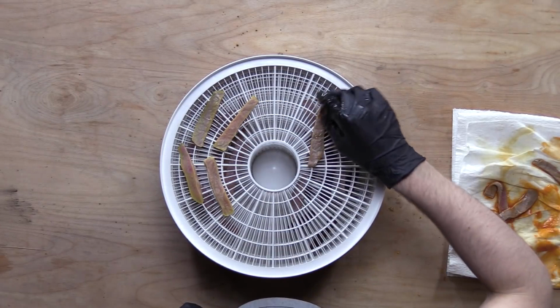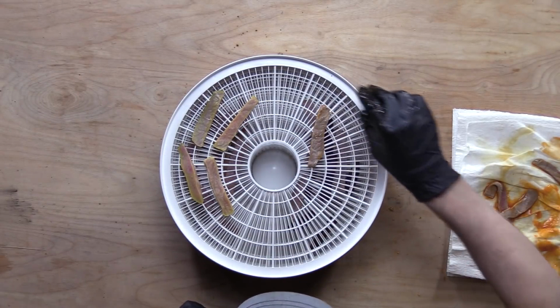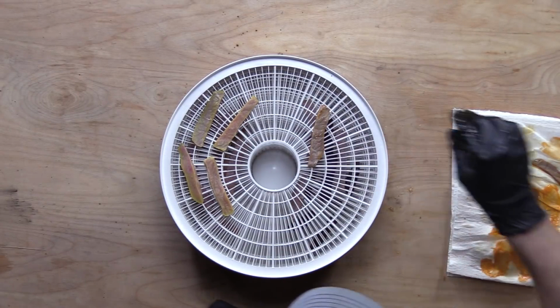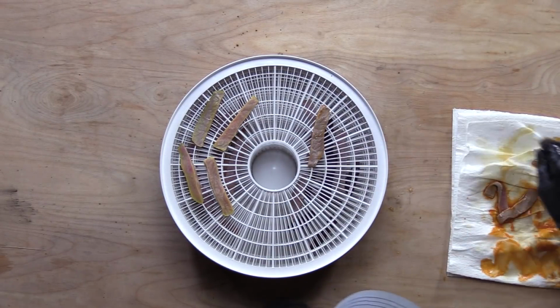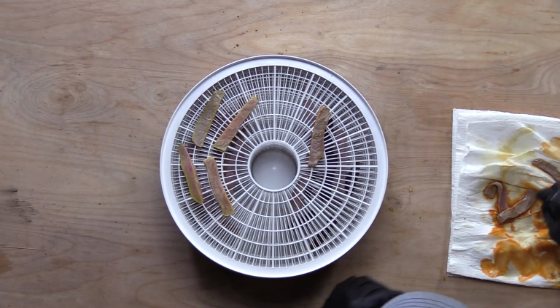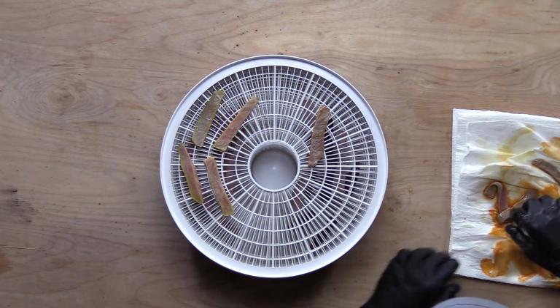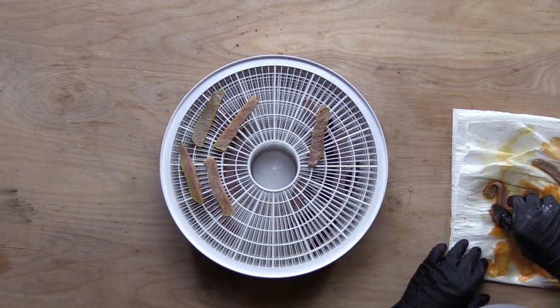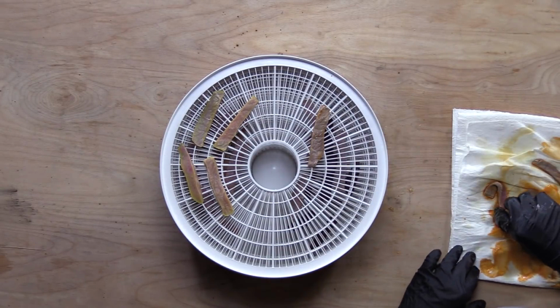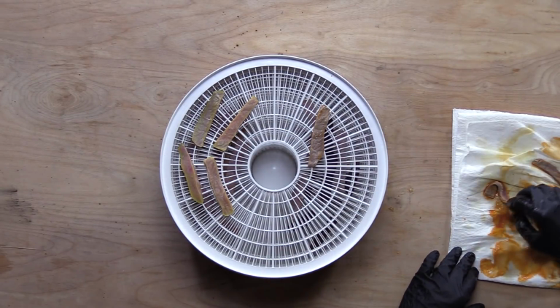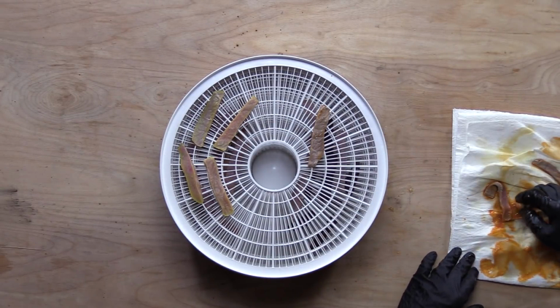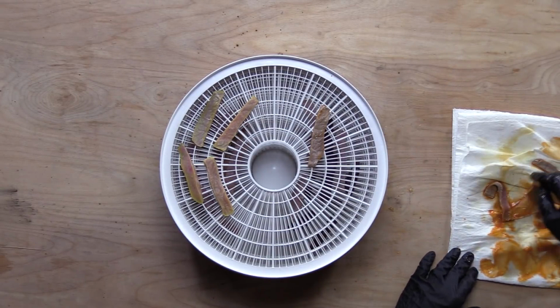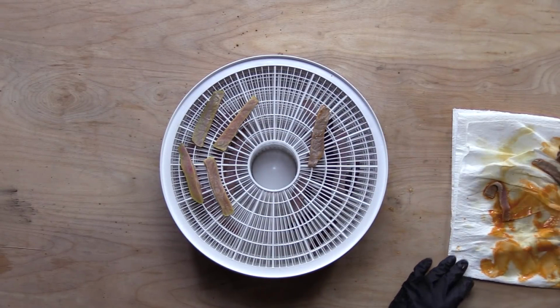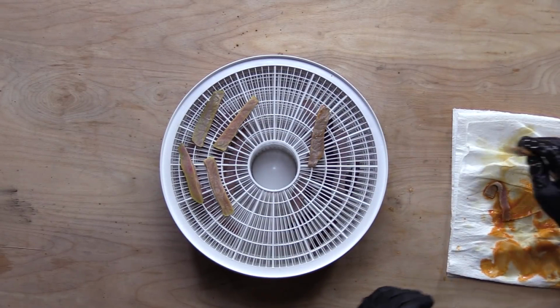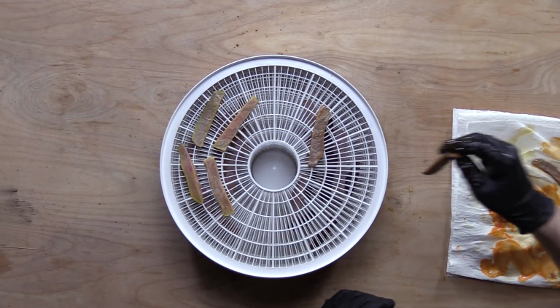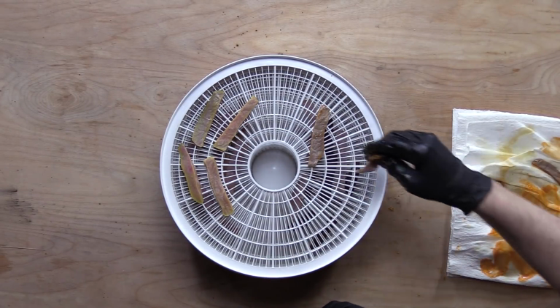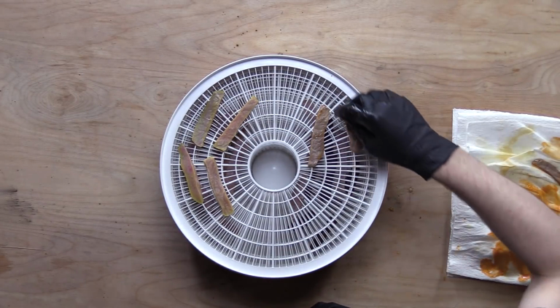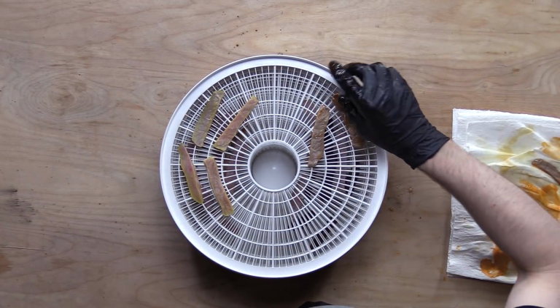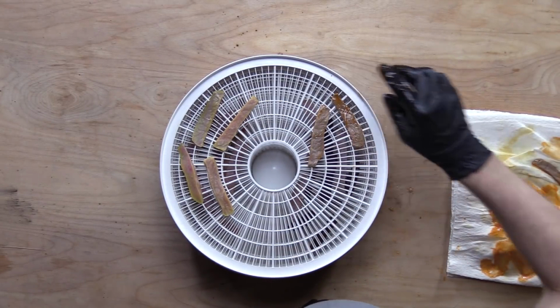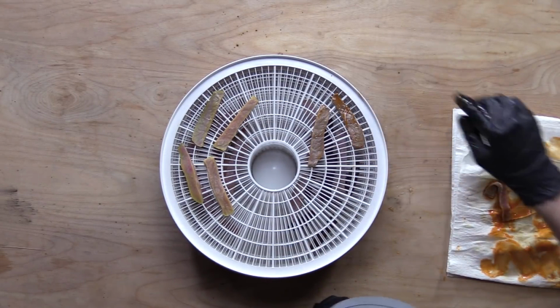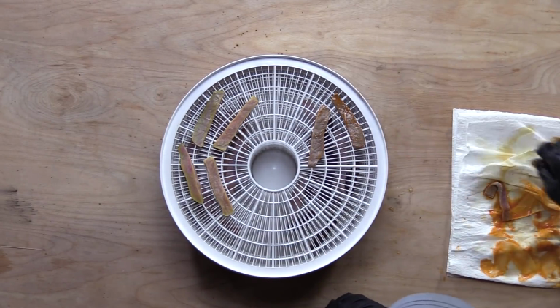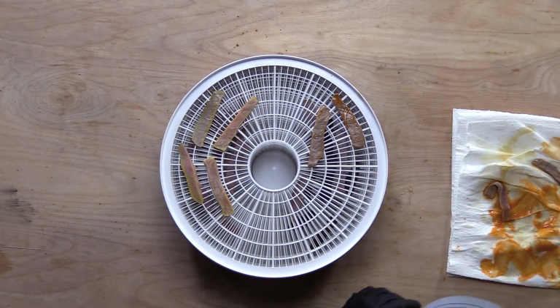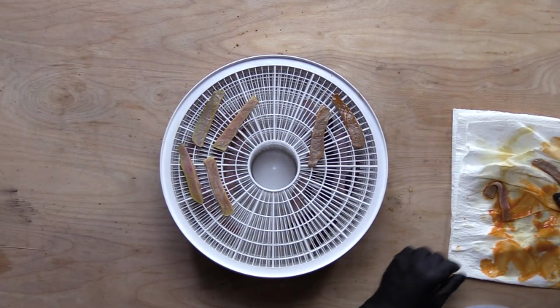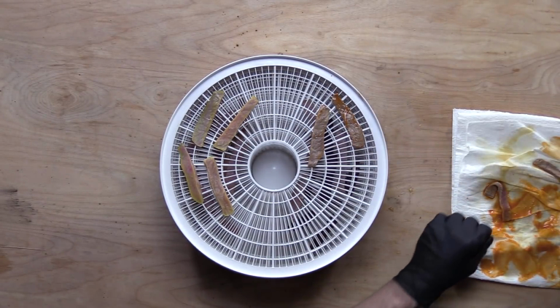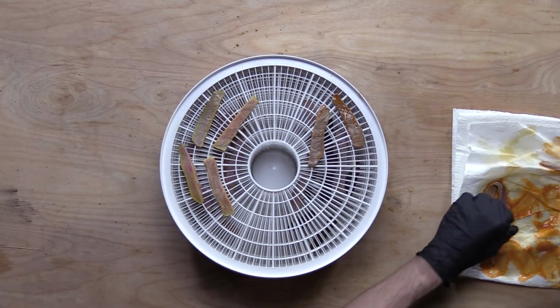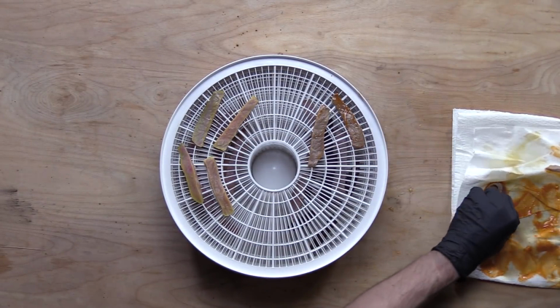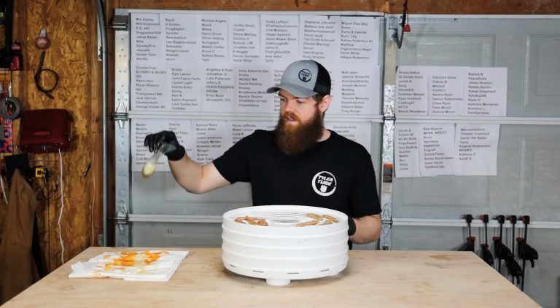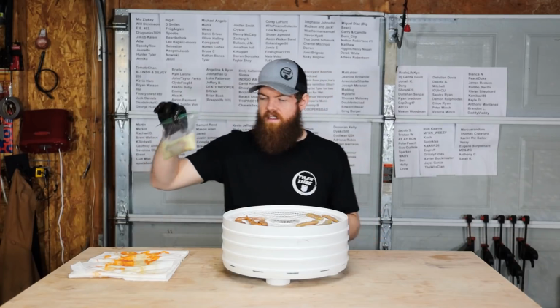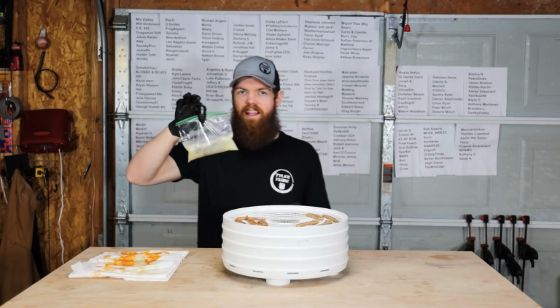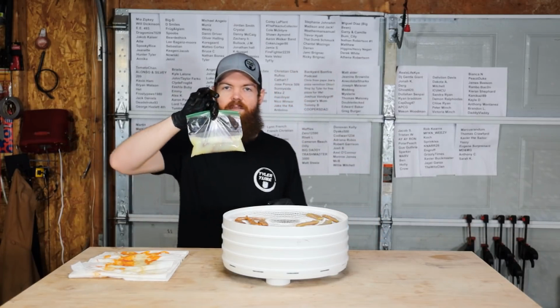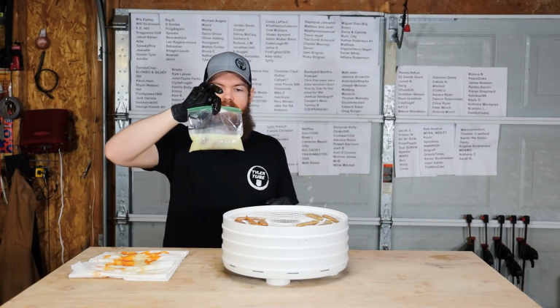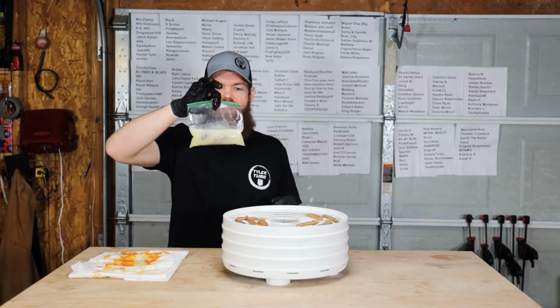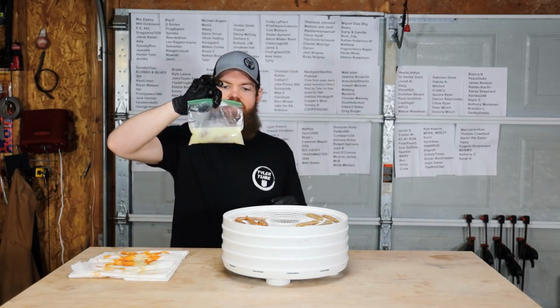The taste test will tell us. I don't think much of it soaked in. And last but not least, the lemon juice.